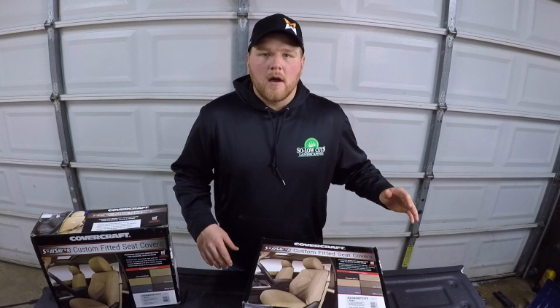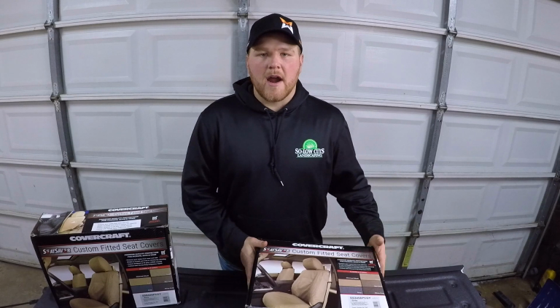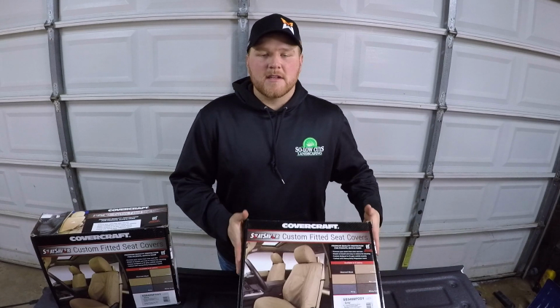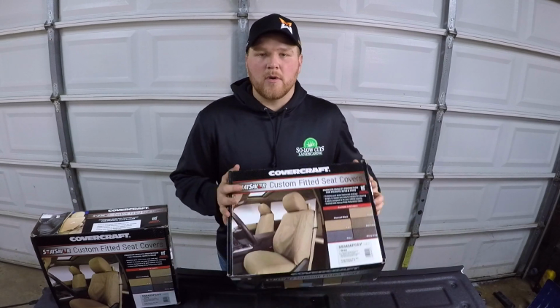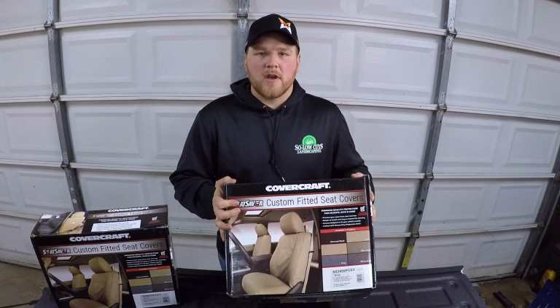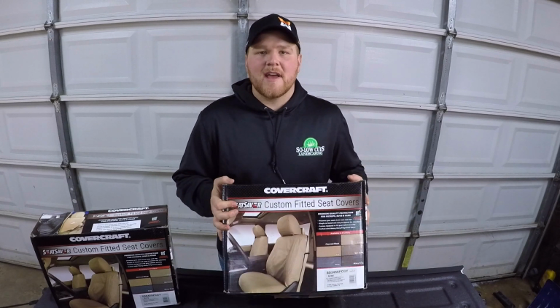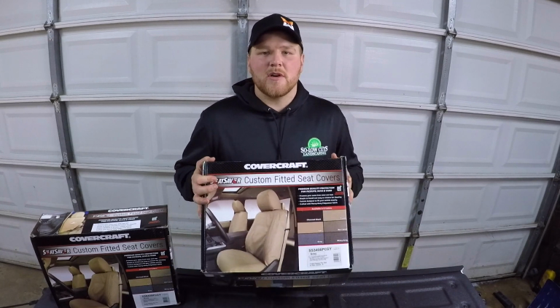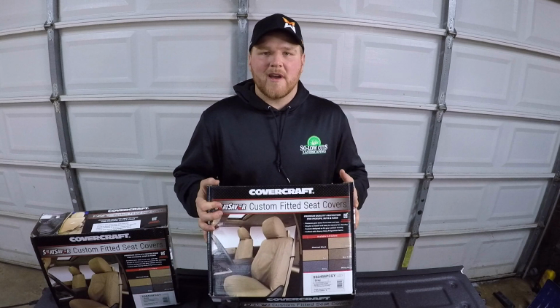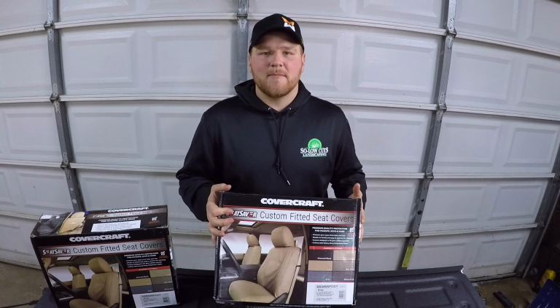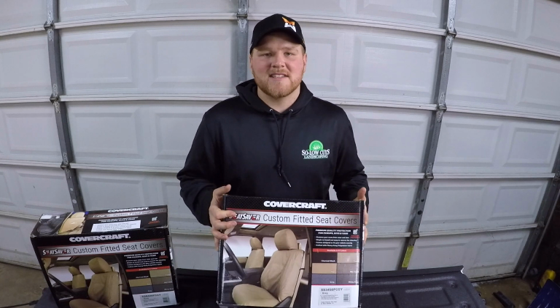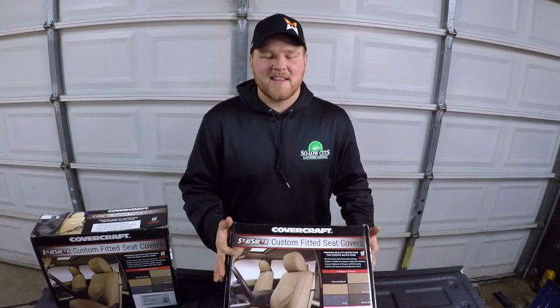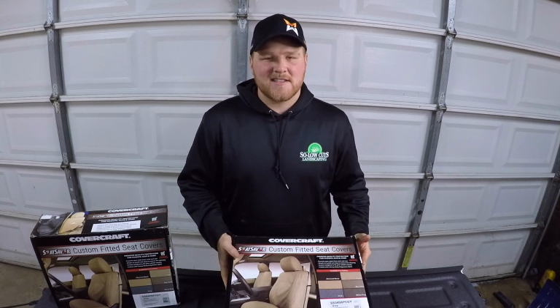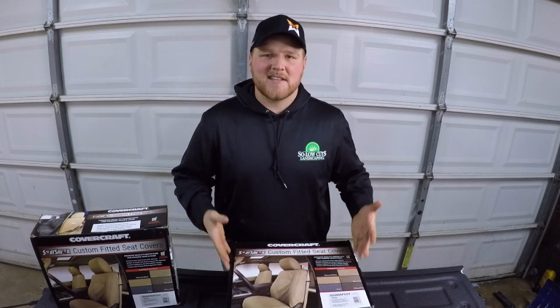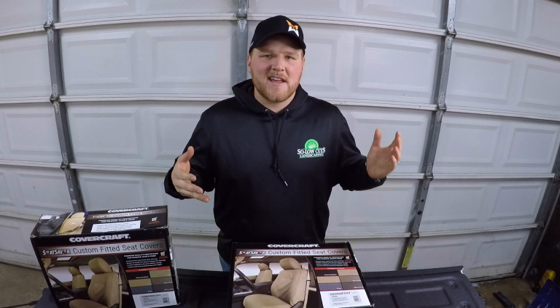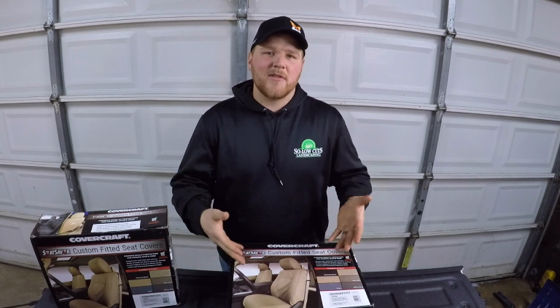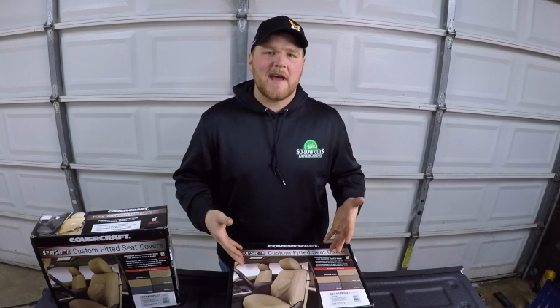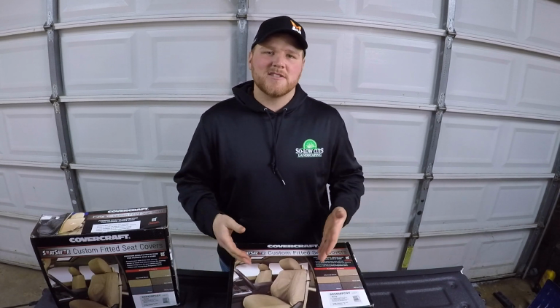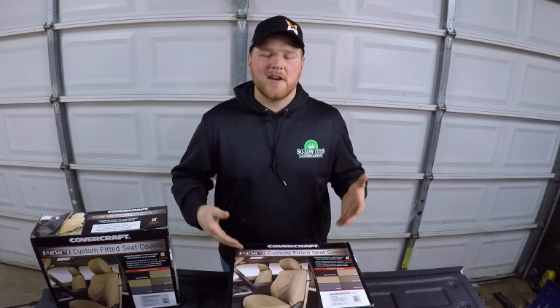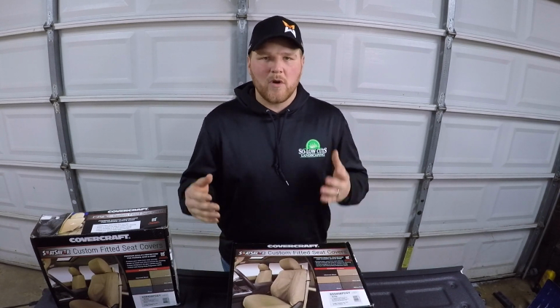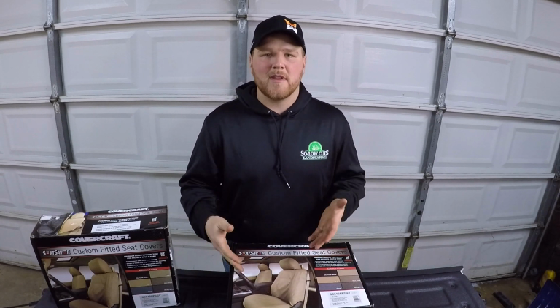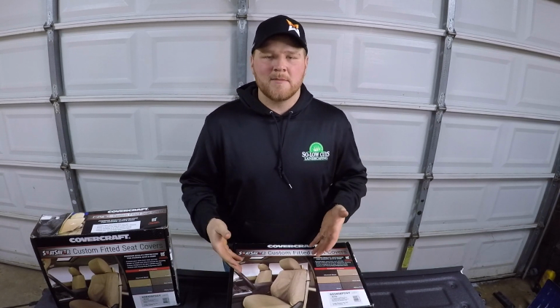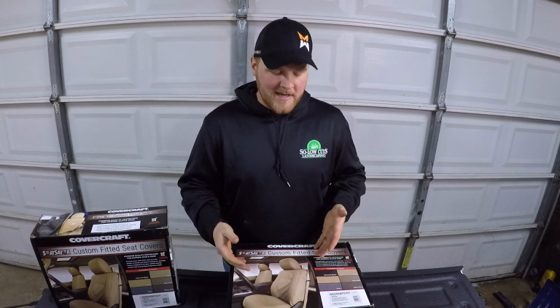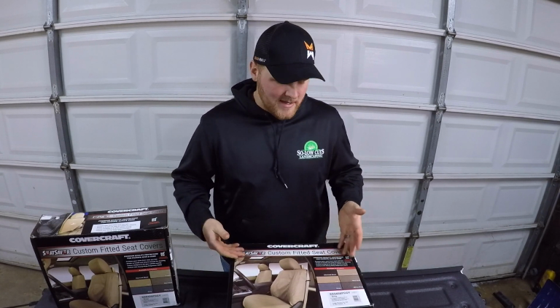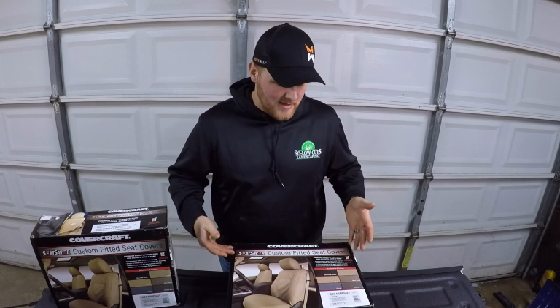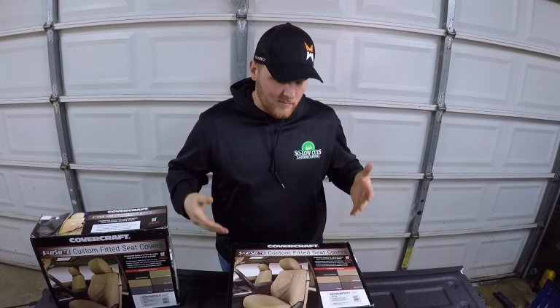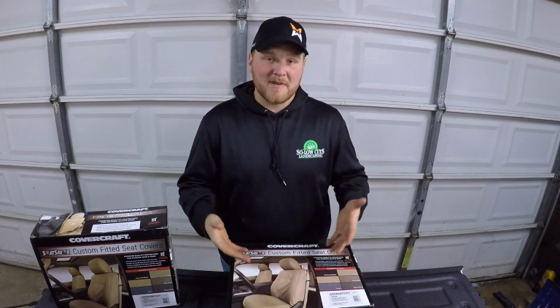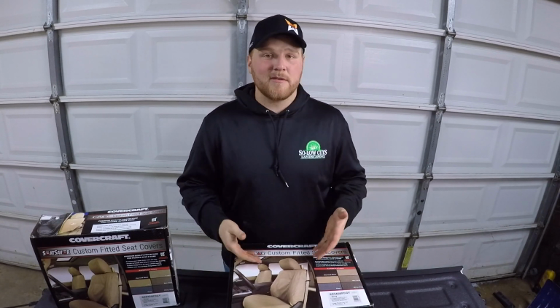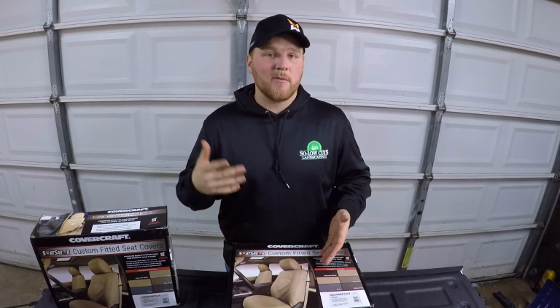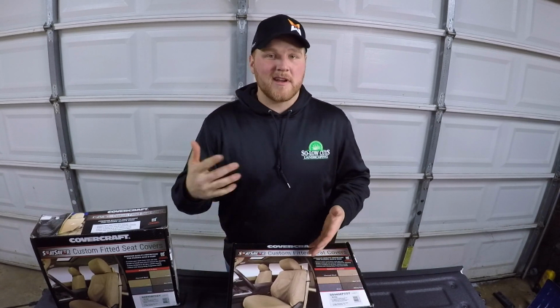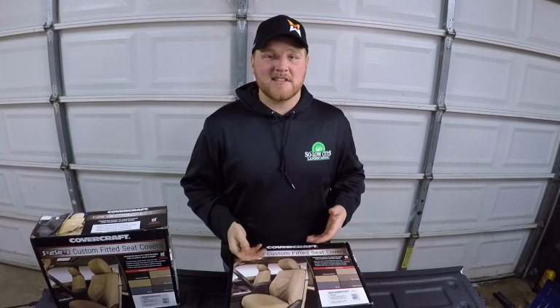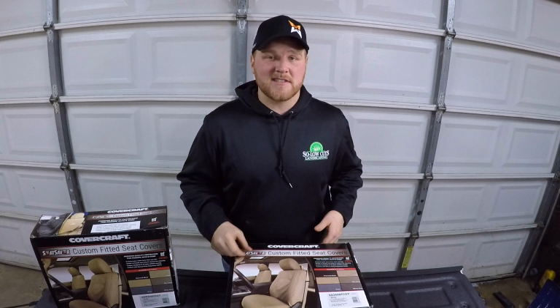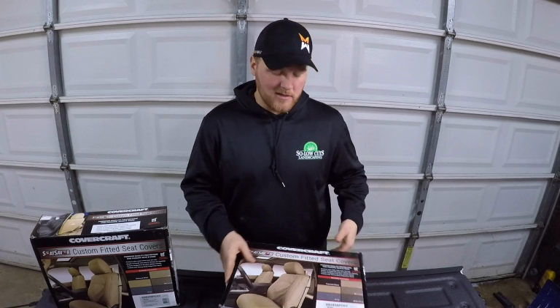Alright guys, so we're going to go ahead and do a quick unboxing of these, see exactly how they're packaged and what really comes in it, and then once we get through that we're going to get these things installed.